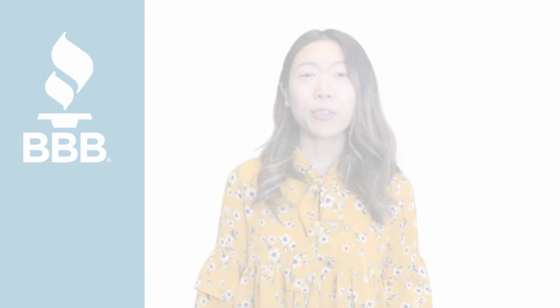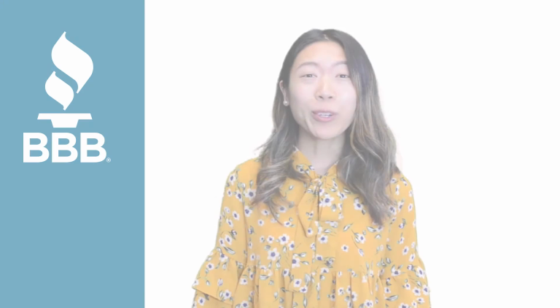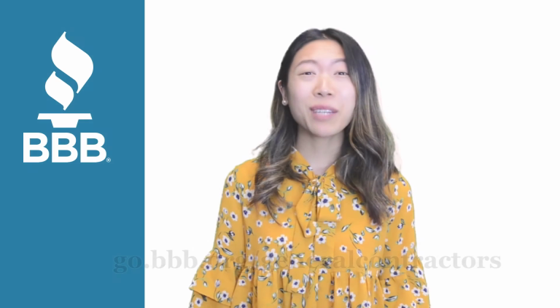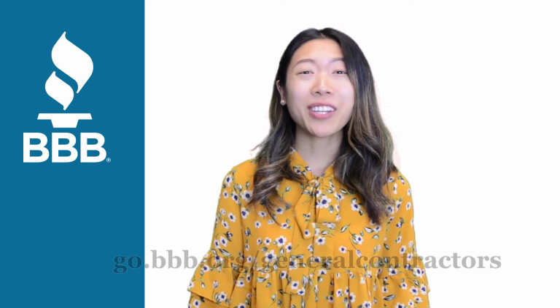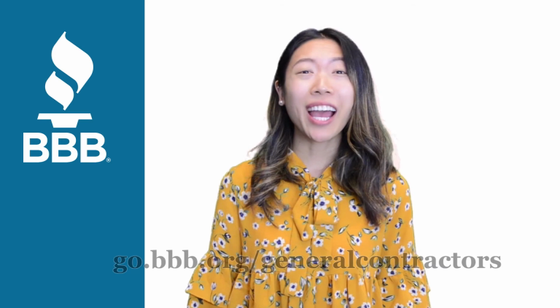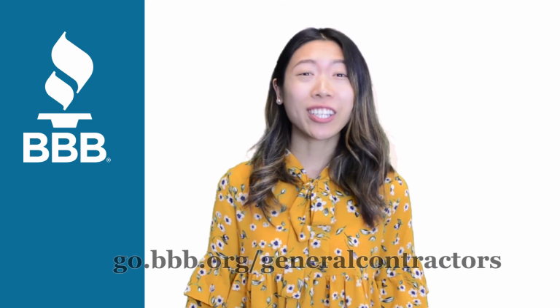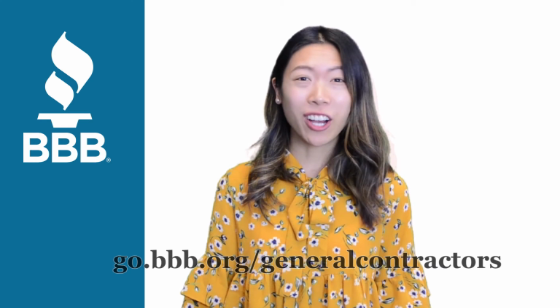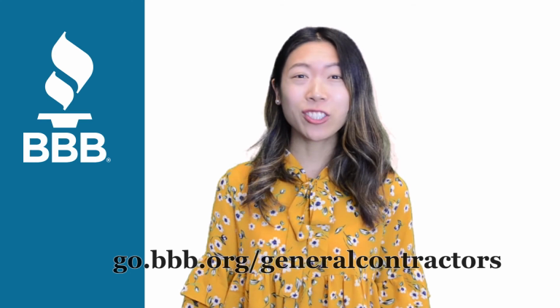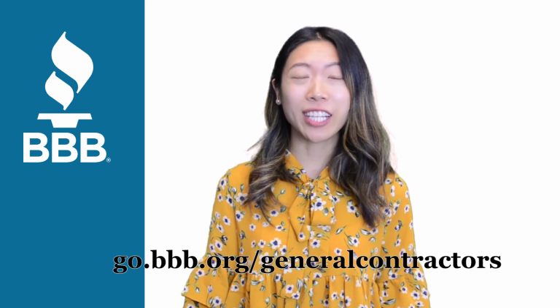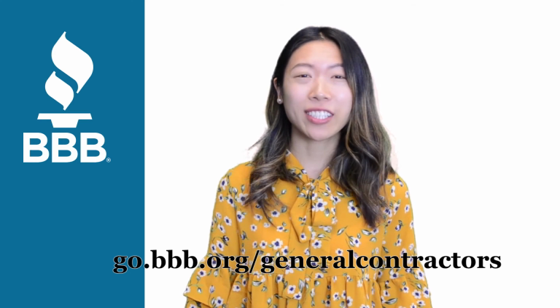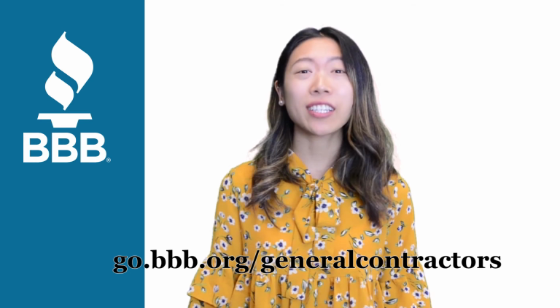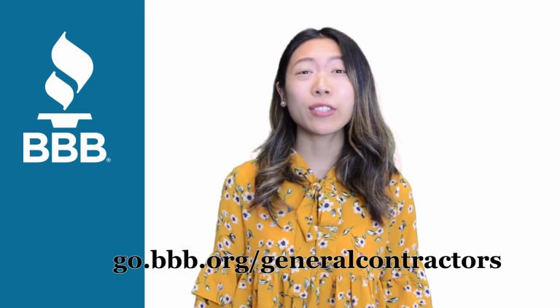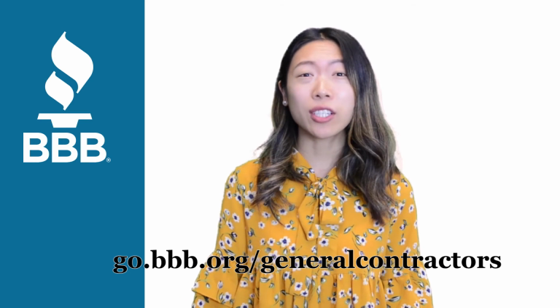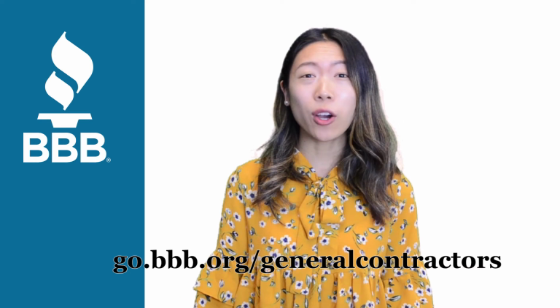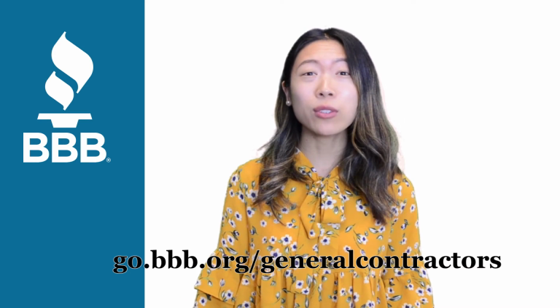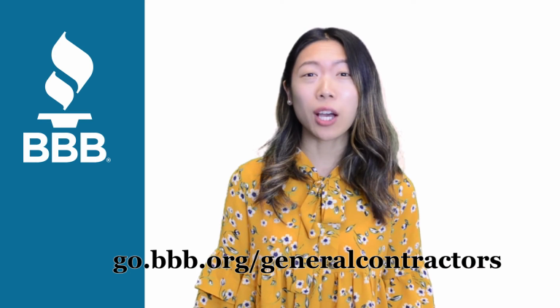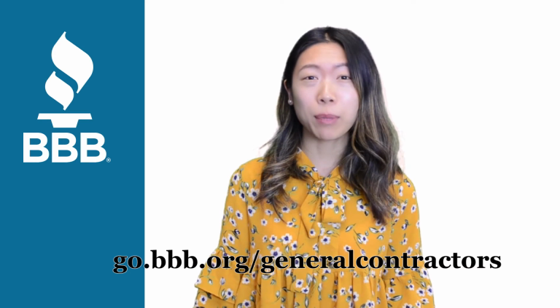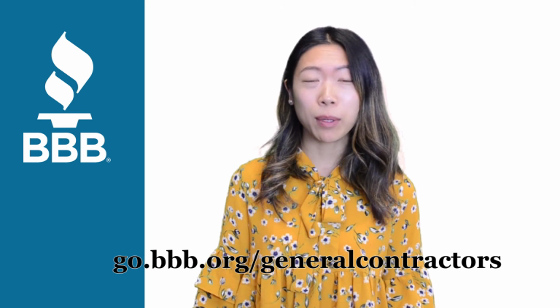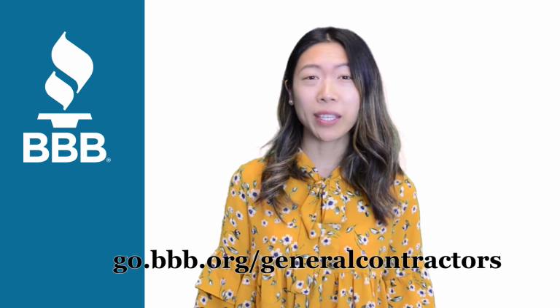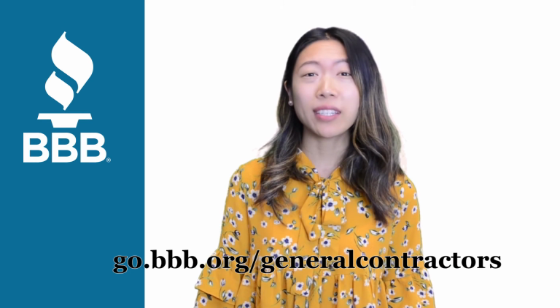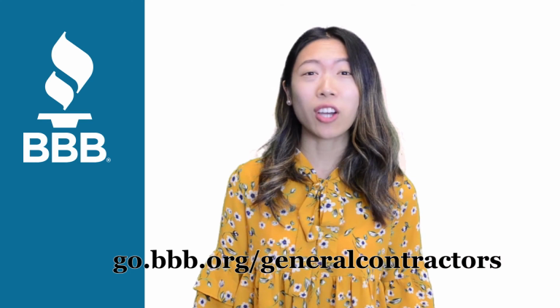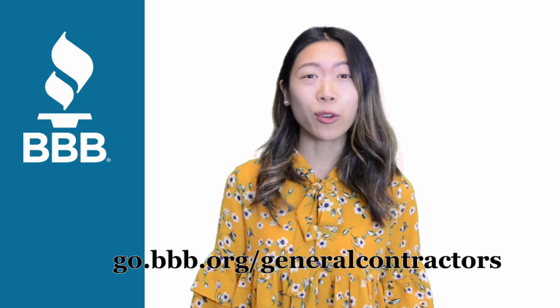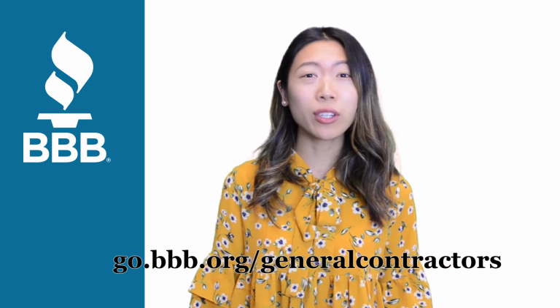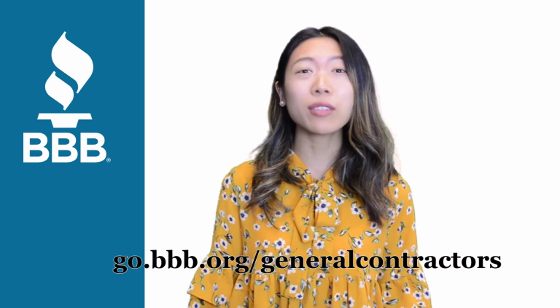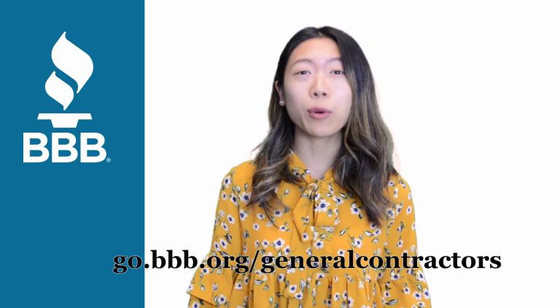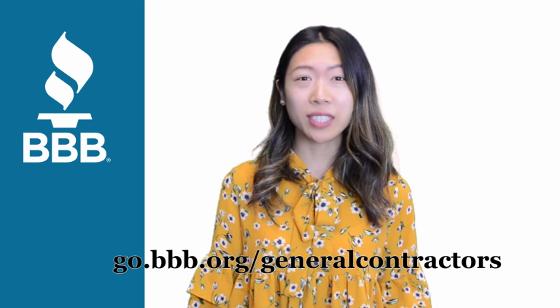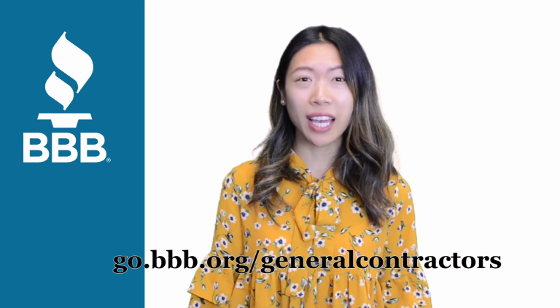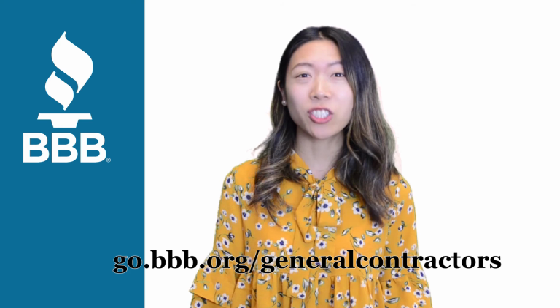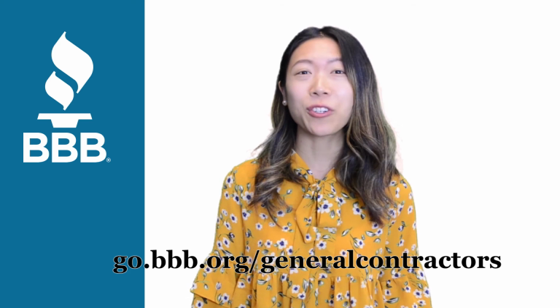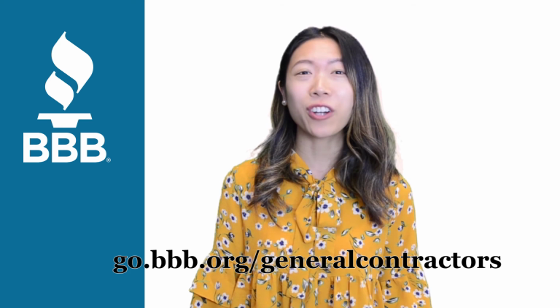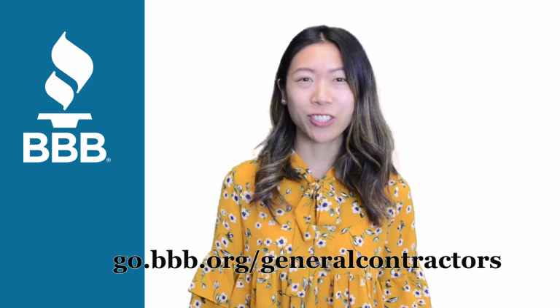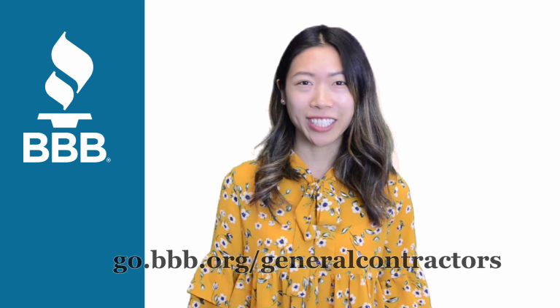For more tips on hiring a contractor, go to go.bbb.org/general-contractors.